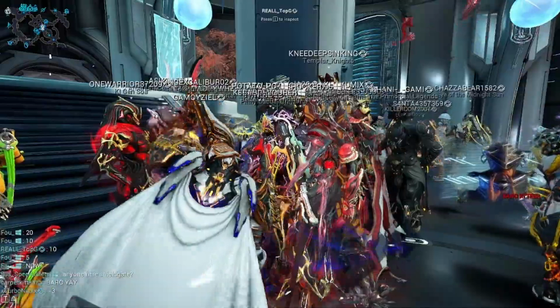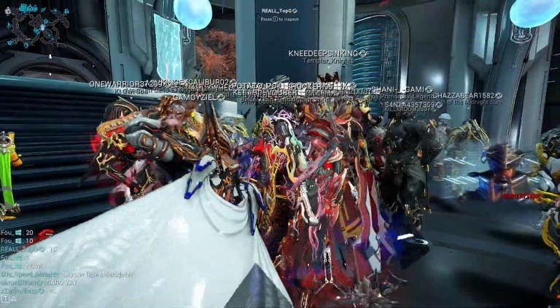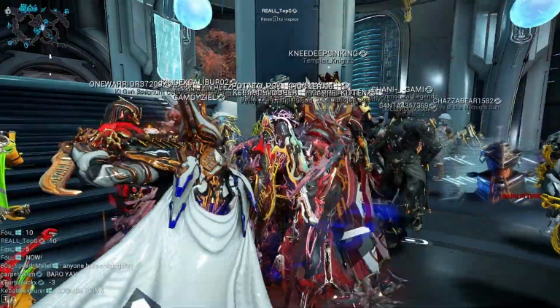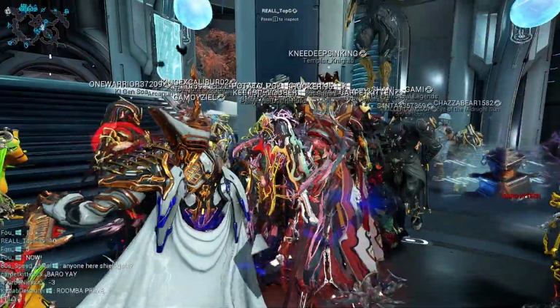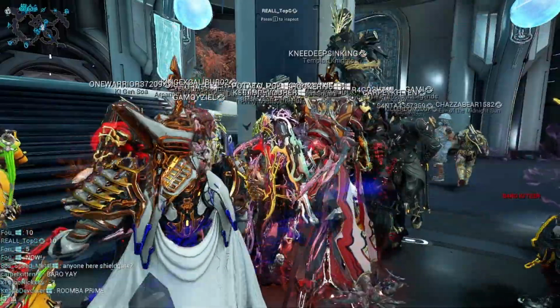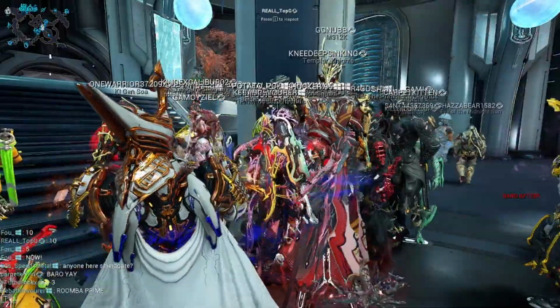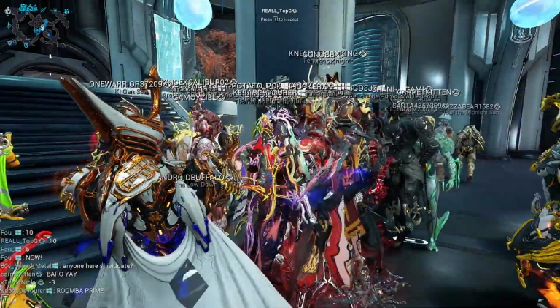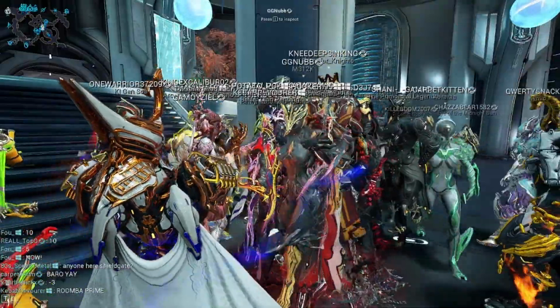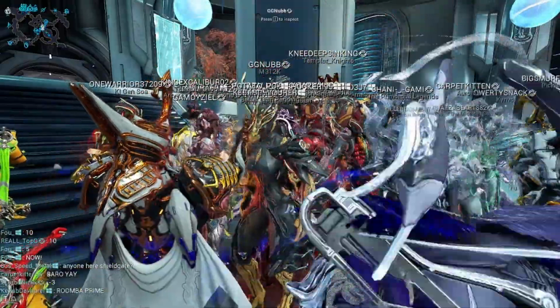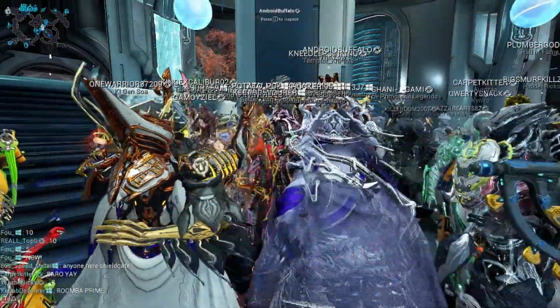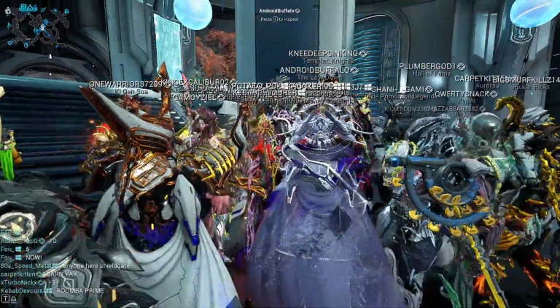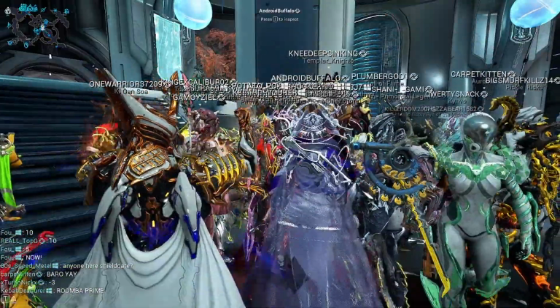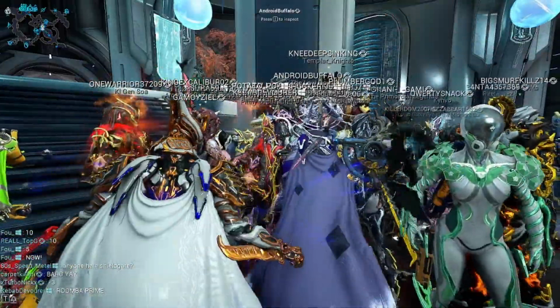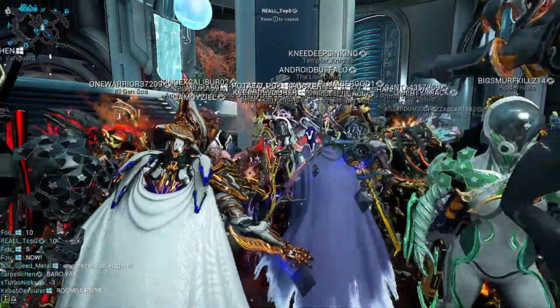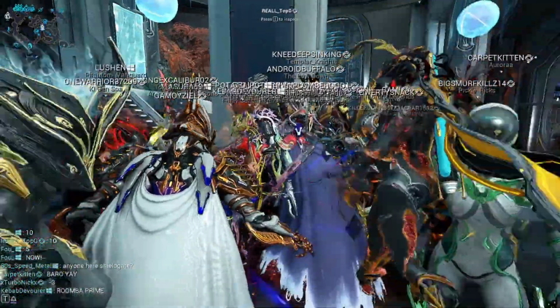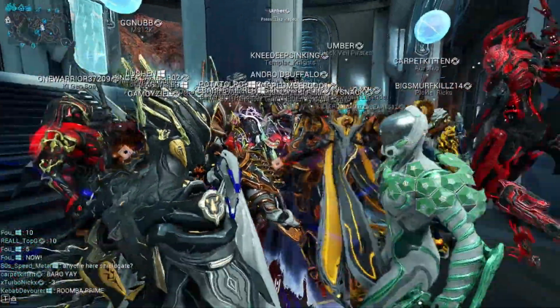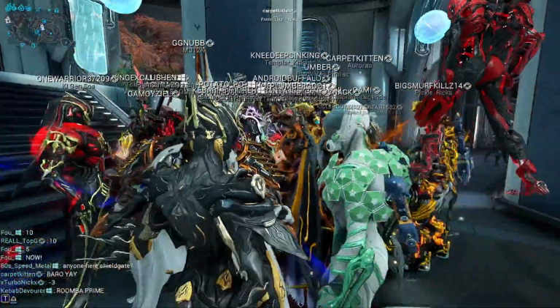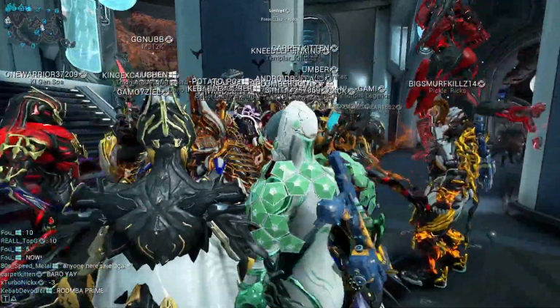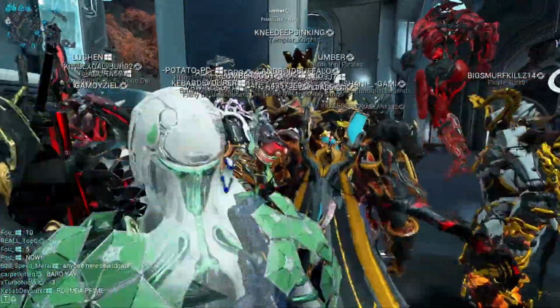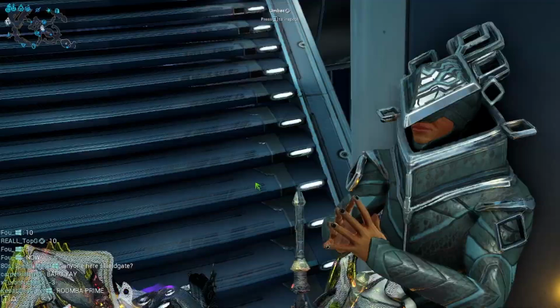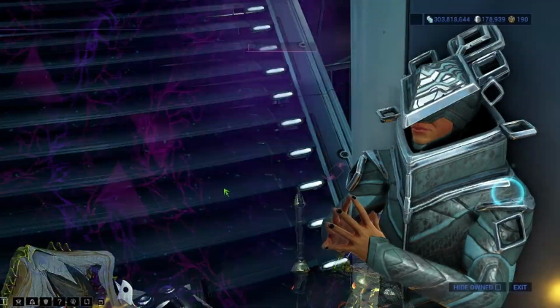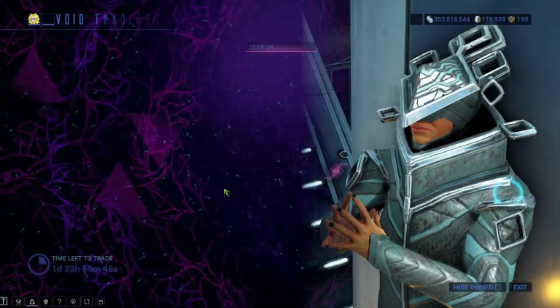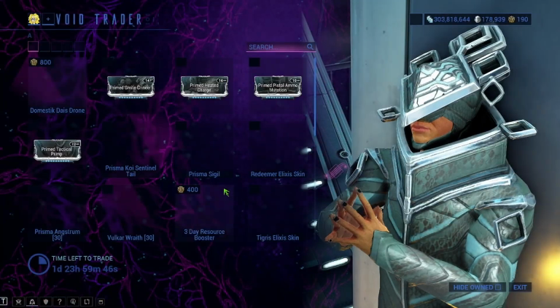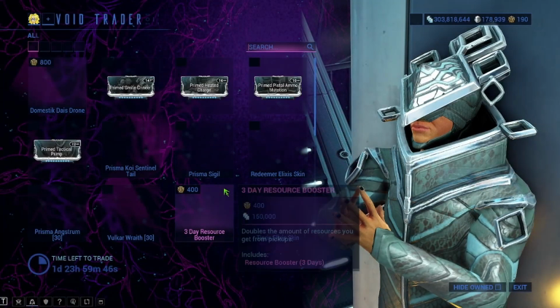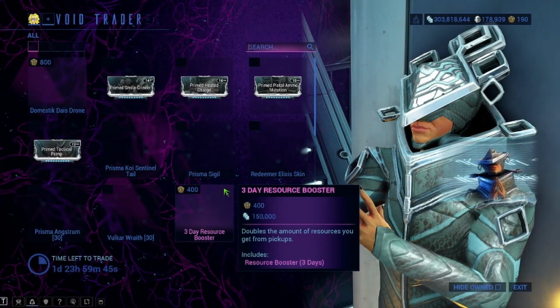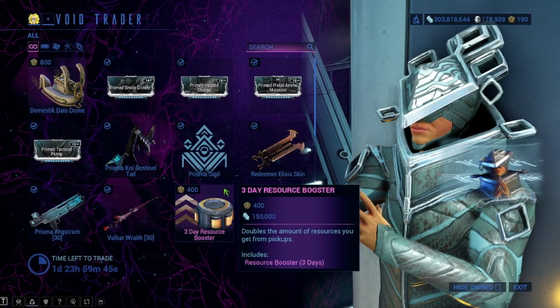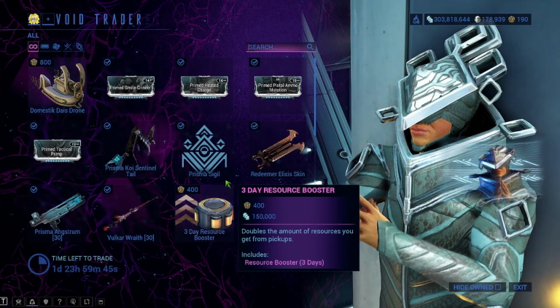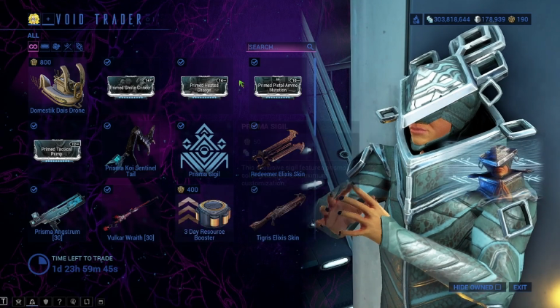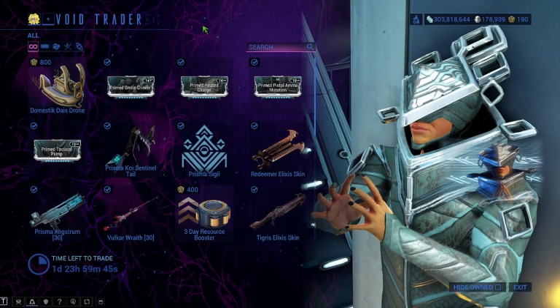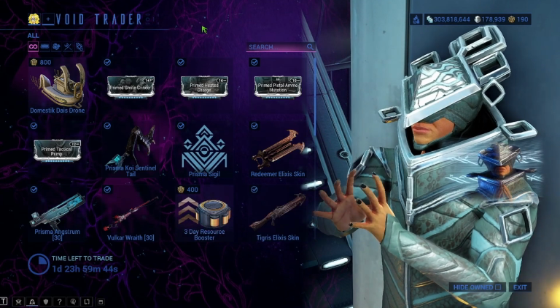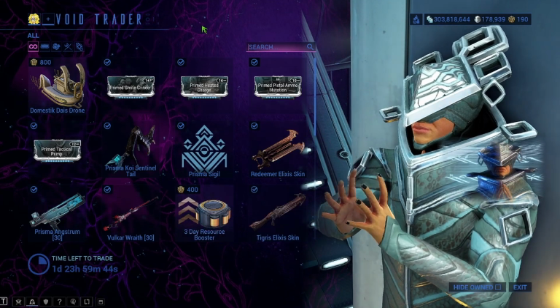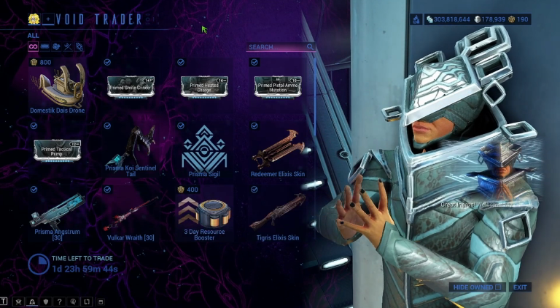Baro Ki'Teer is here today at the Cronon Relay on Saturn. Let's go check out what he's got and see what's worth some platinum.